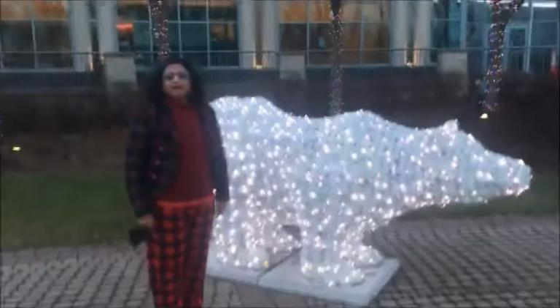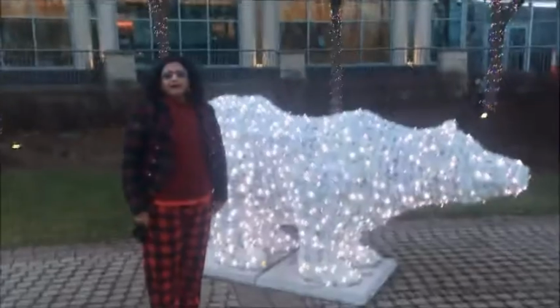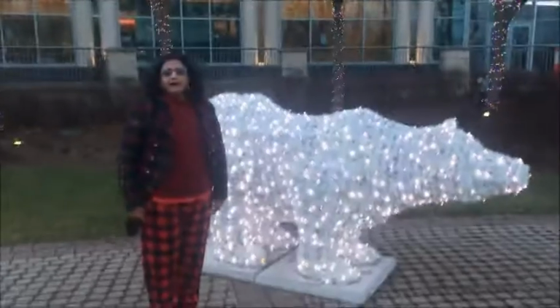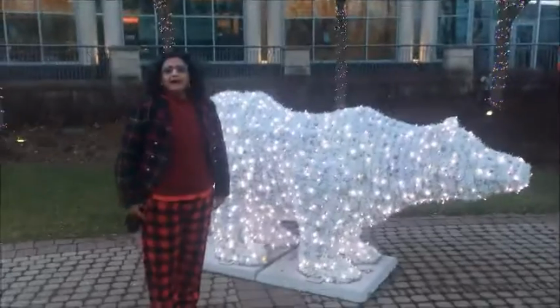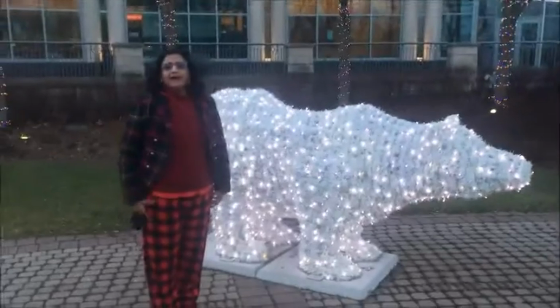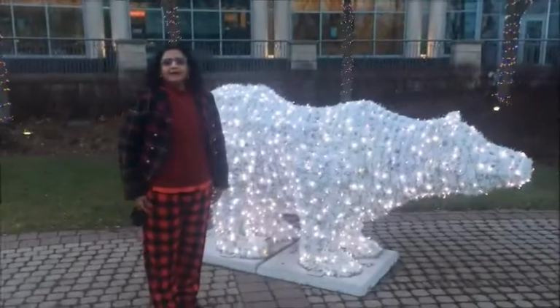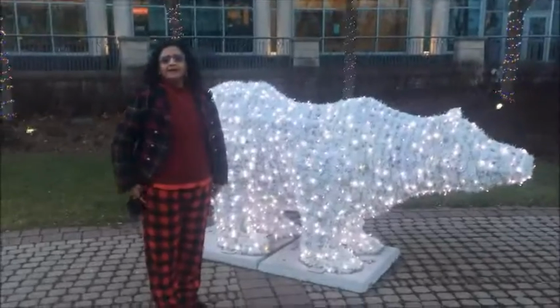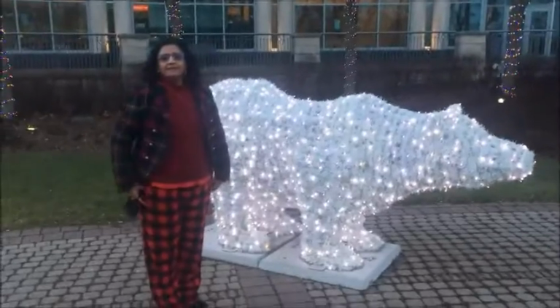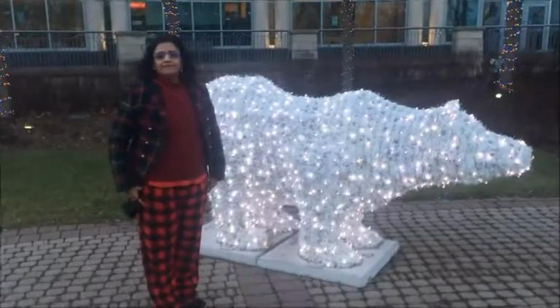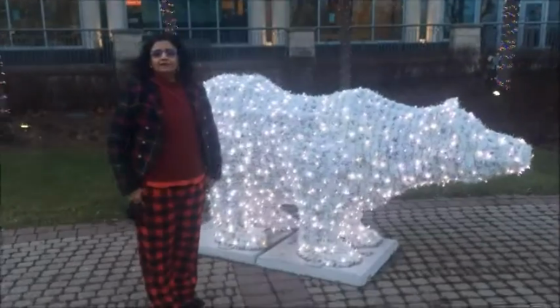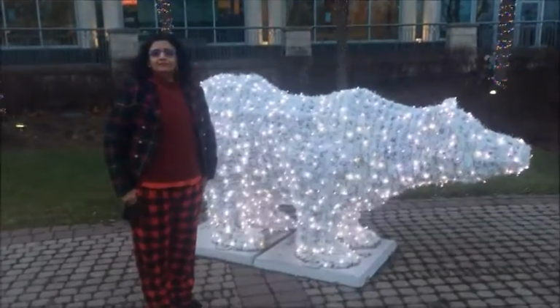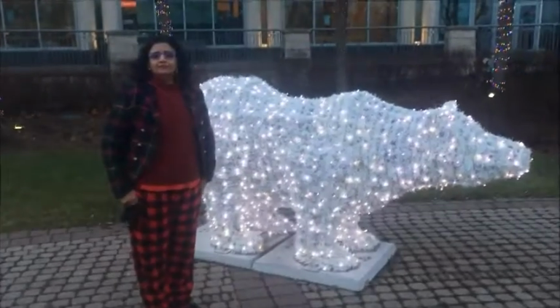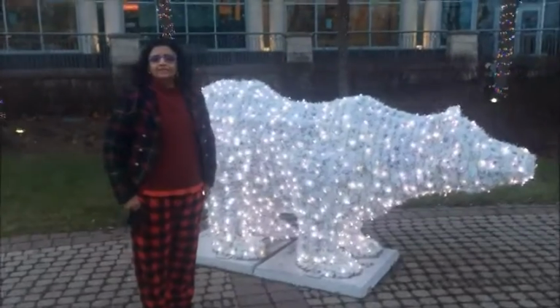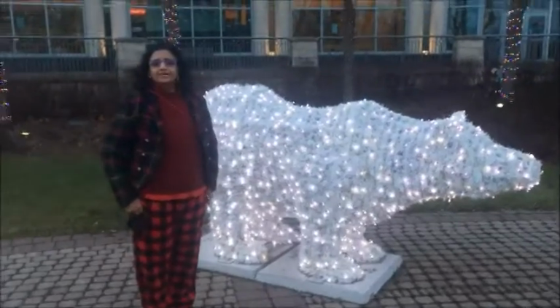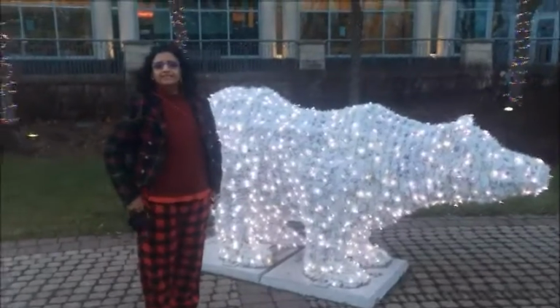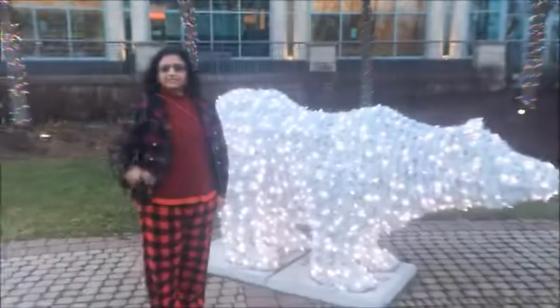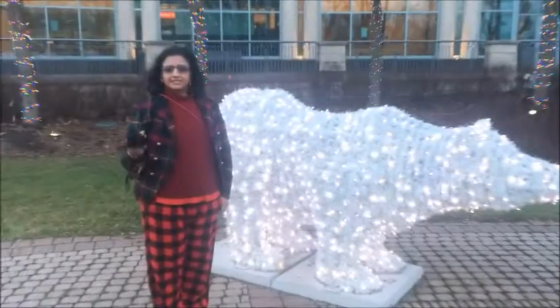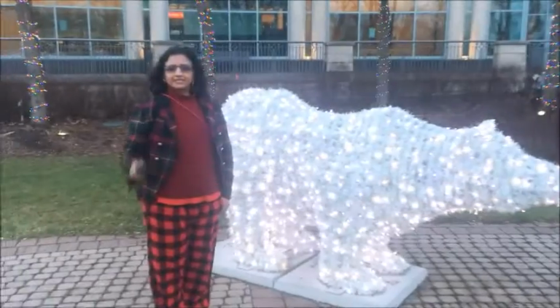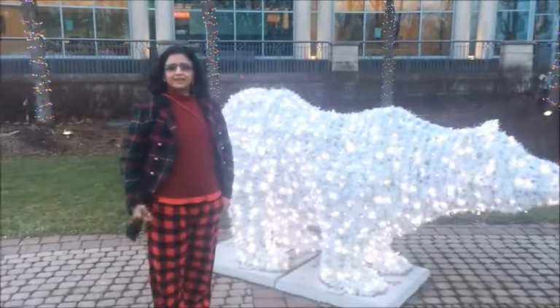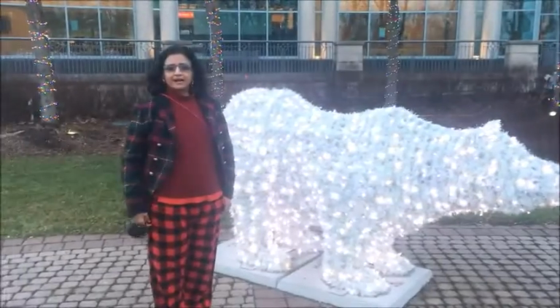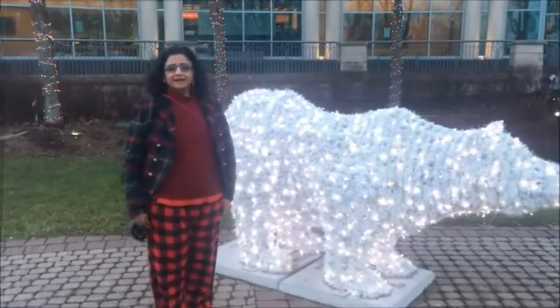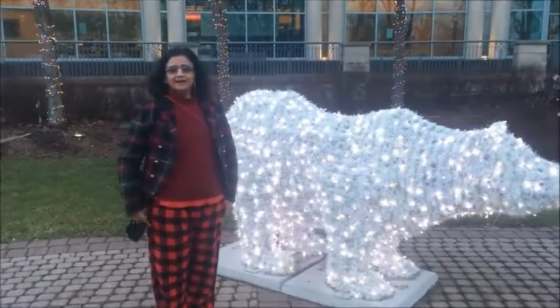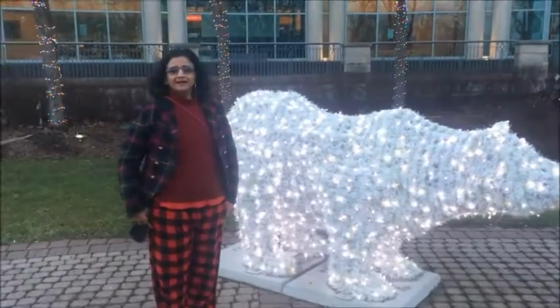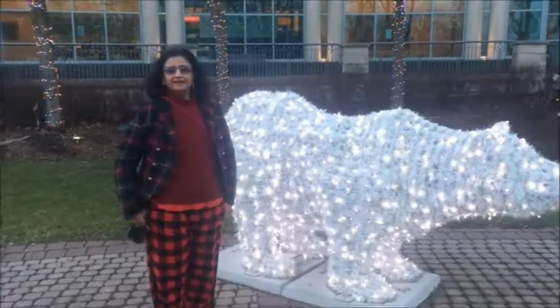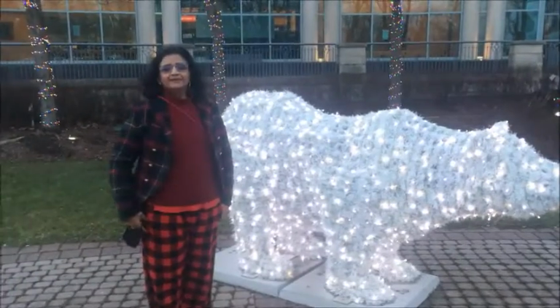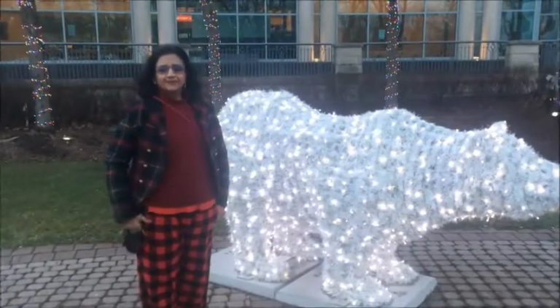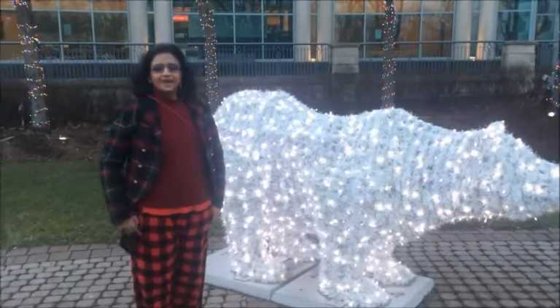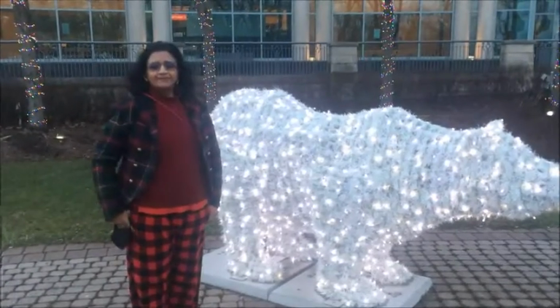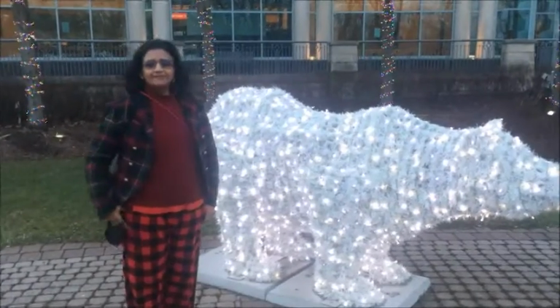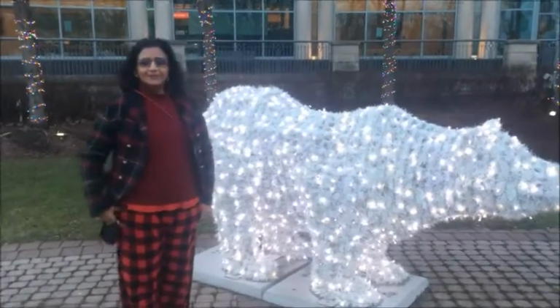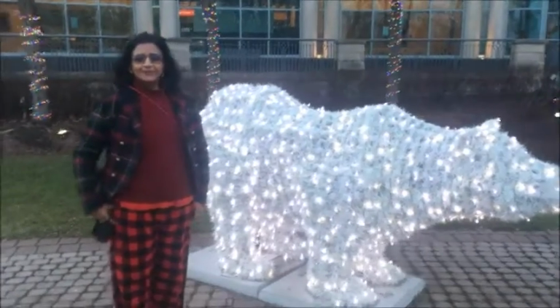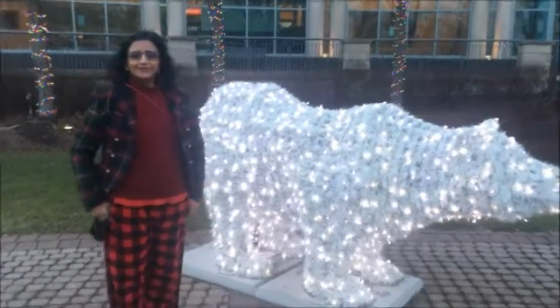Hi, welcome to Krishna's Kitchen at Pakkhana. Today I will show you.